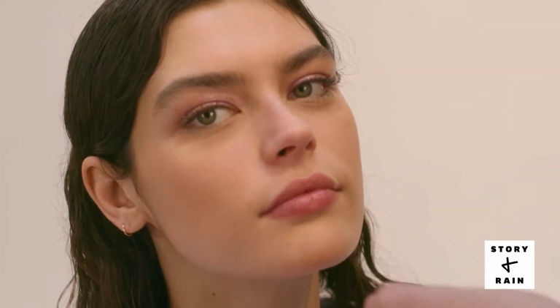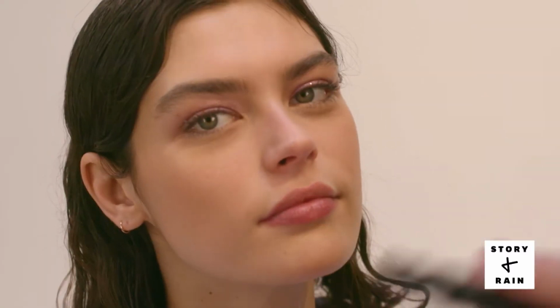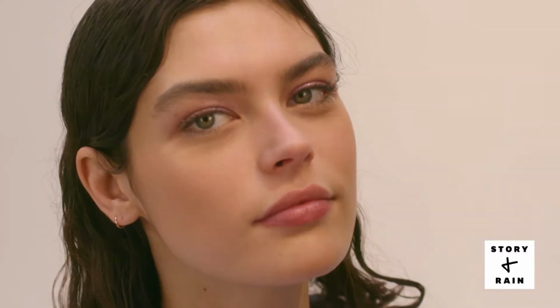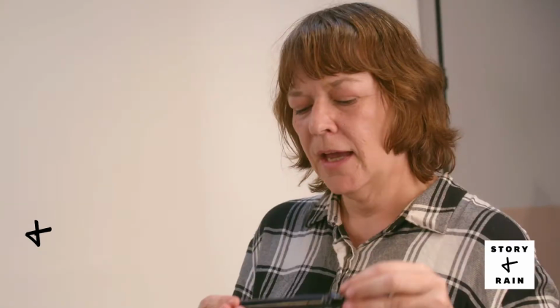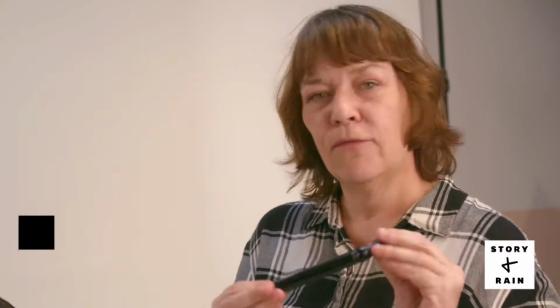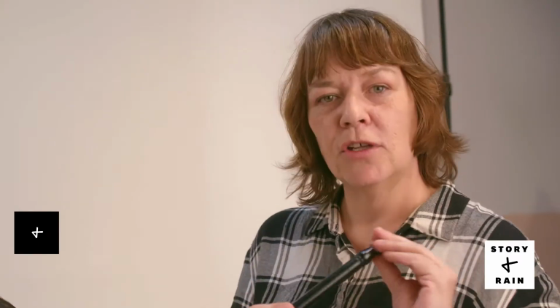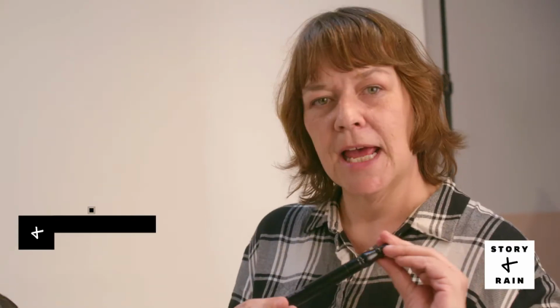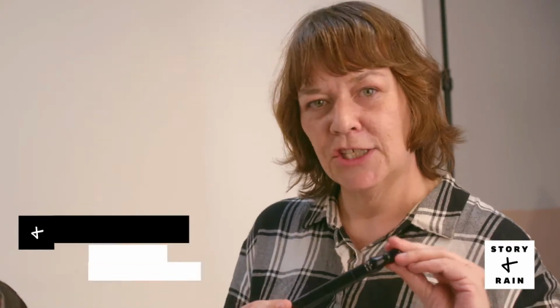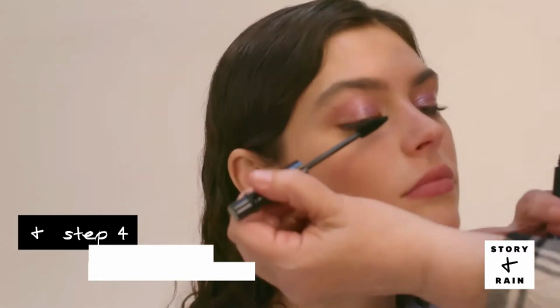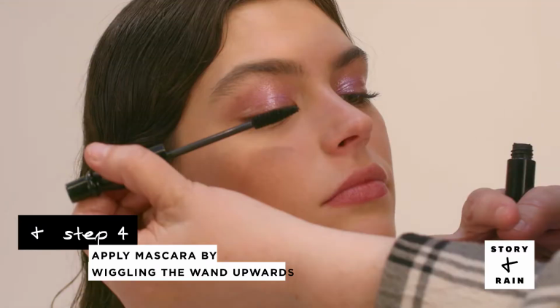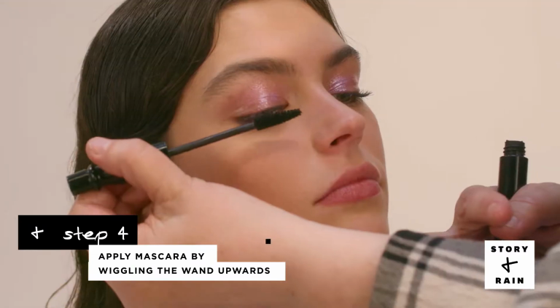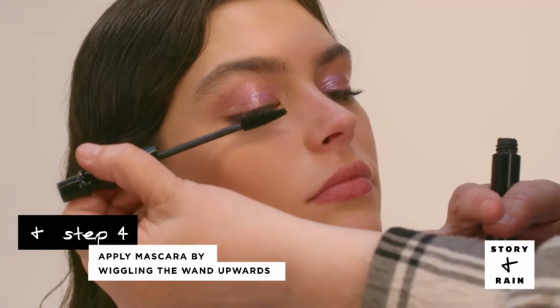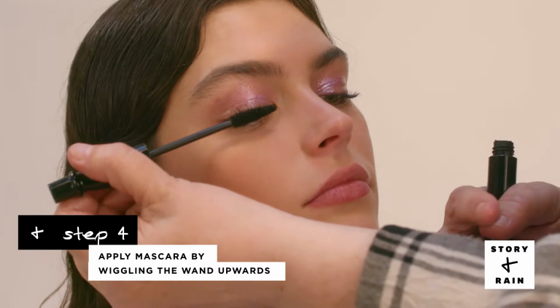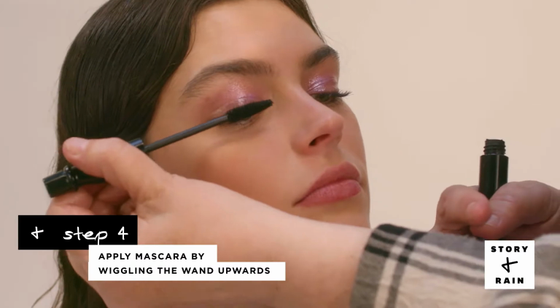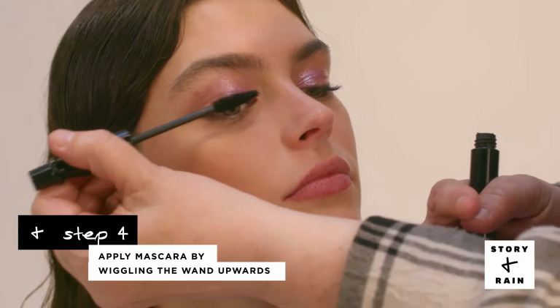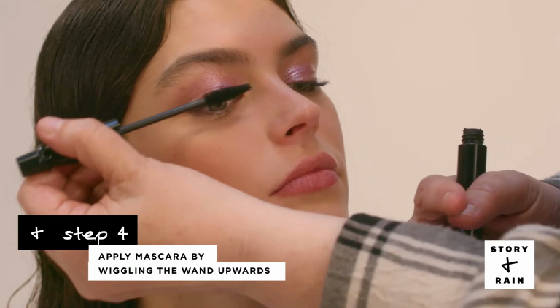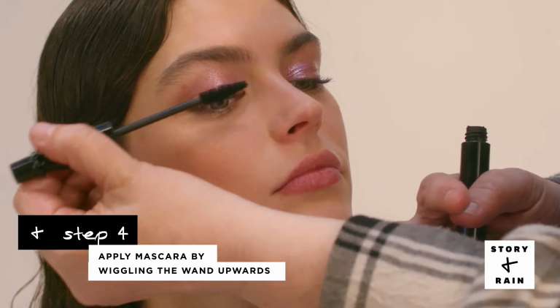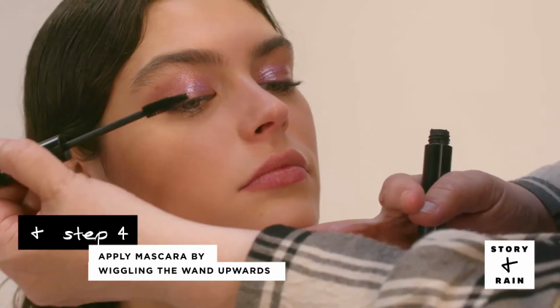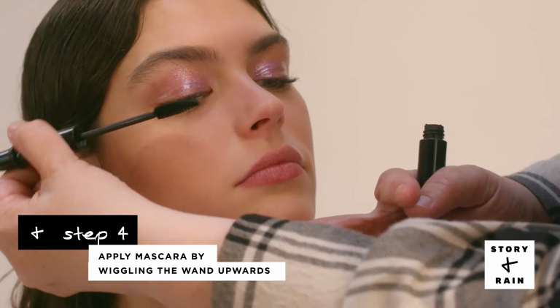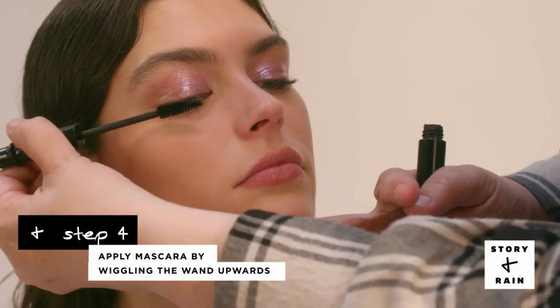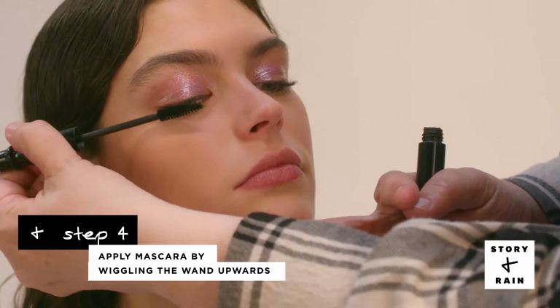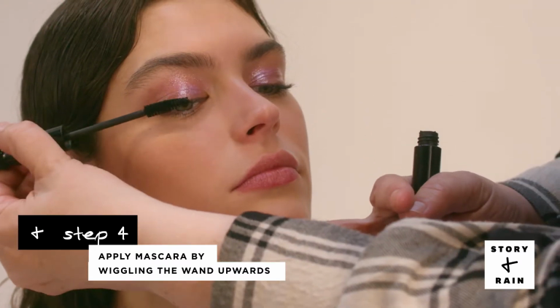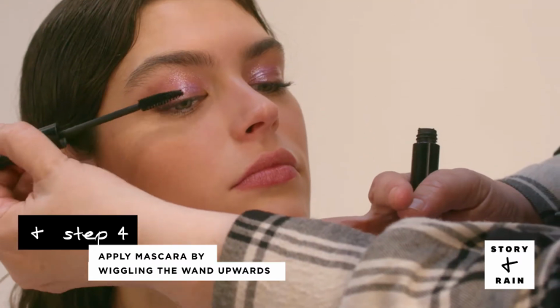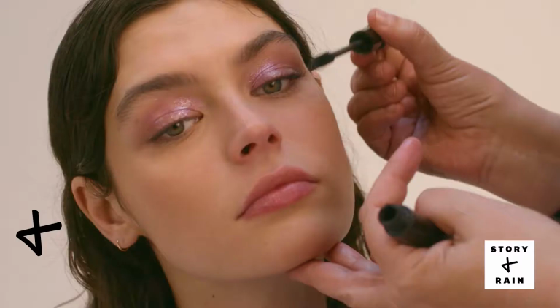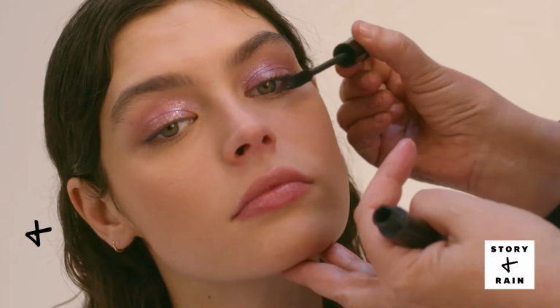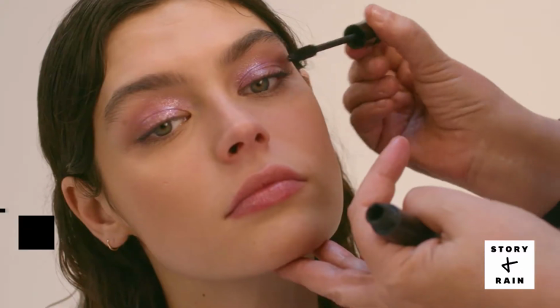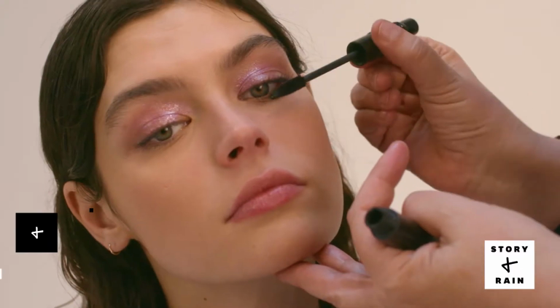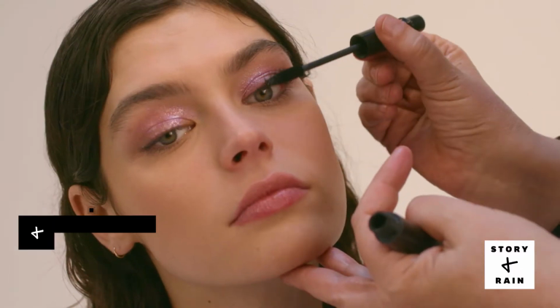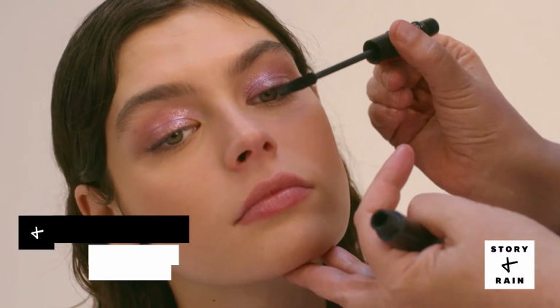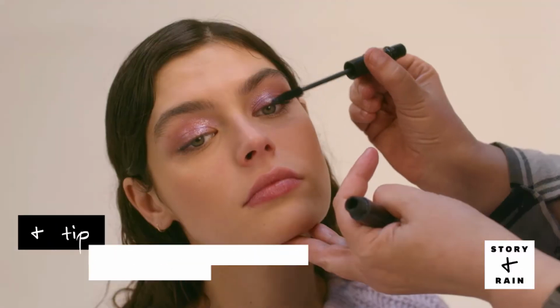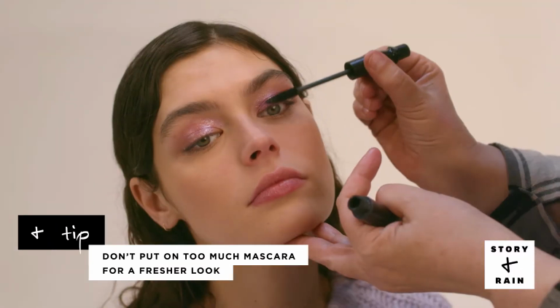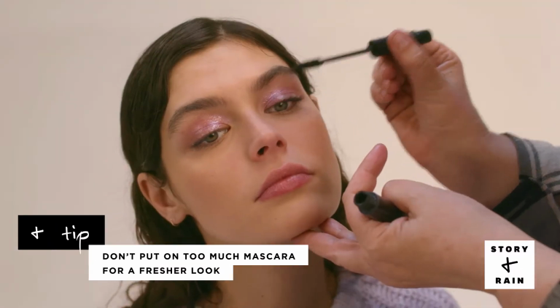And next is MAC False Lashes Mascara. The technique with mascara is to wiggle it on. Don't put on too much, just keep it fresh.